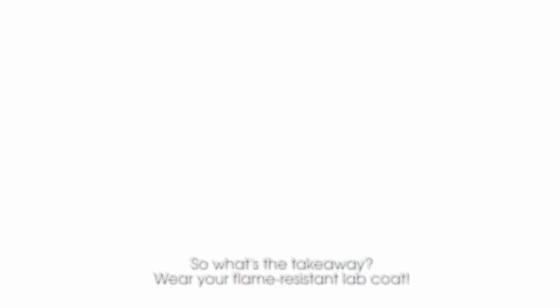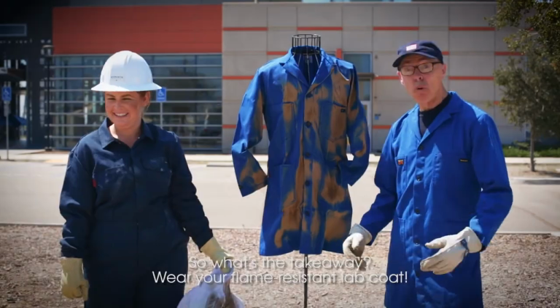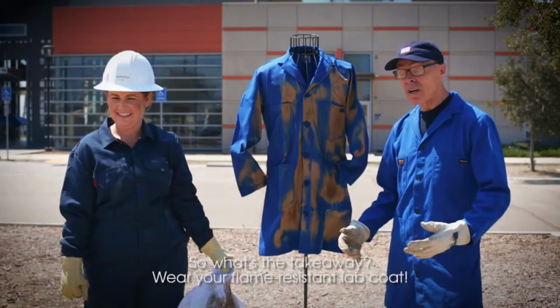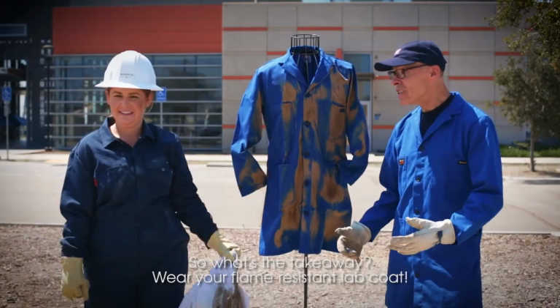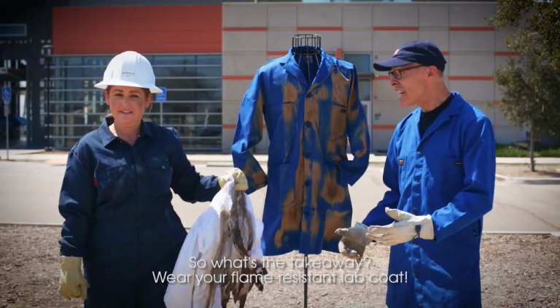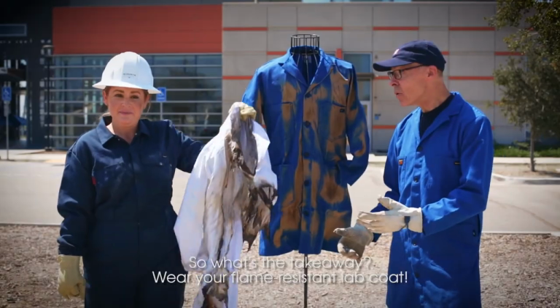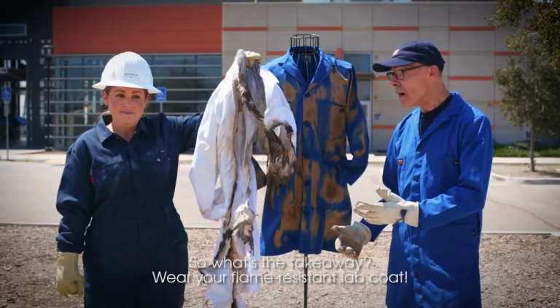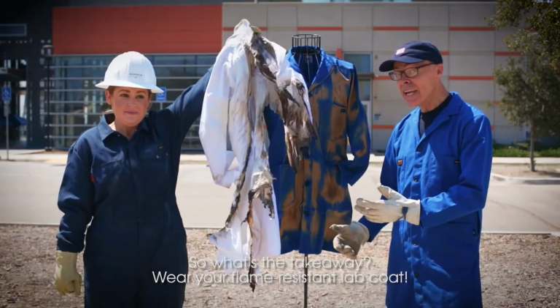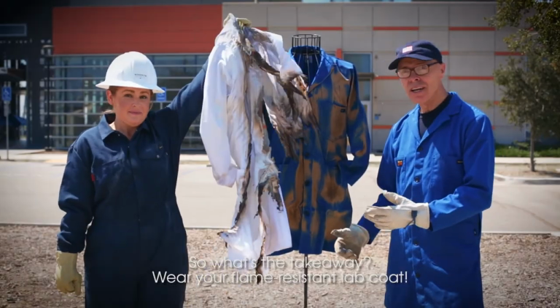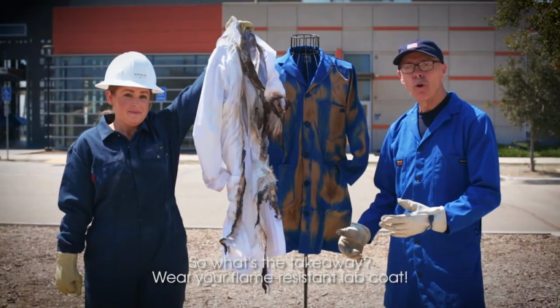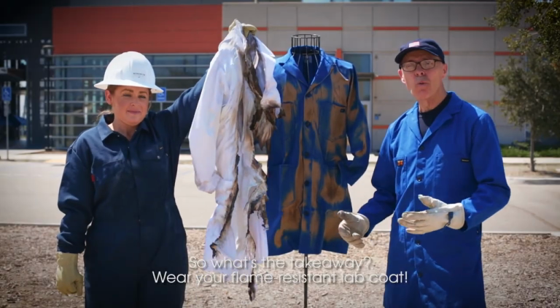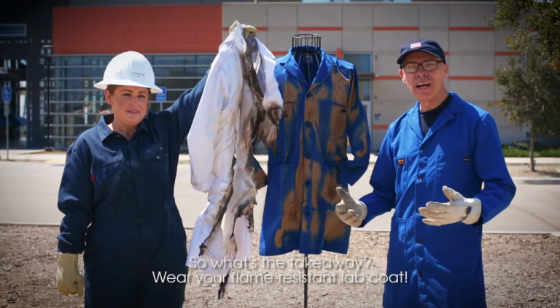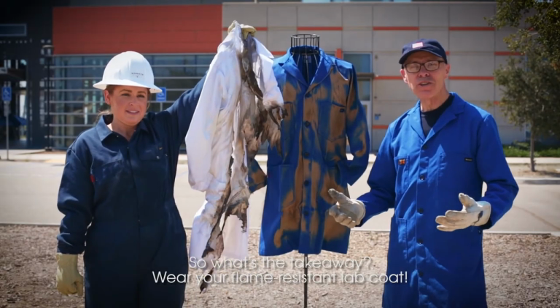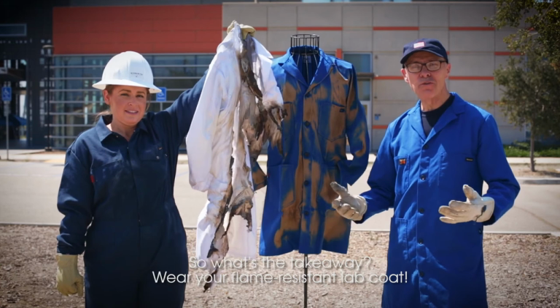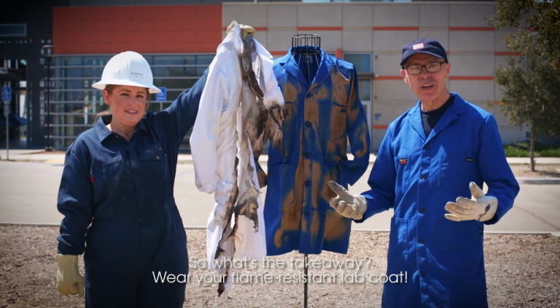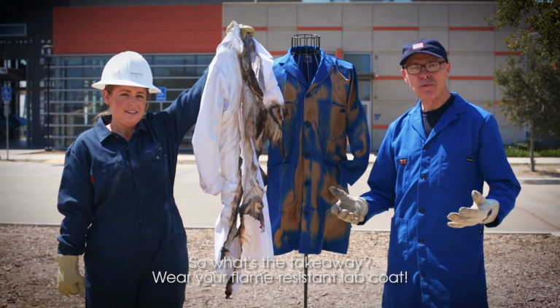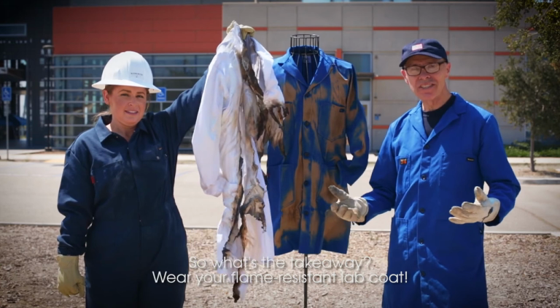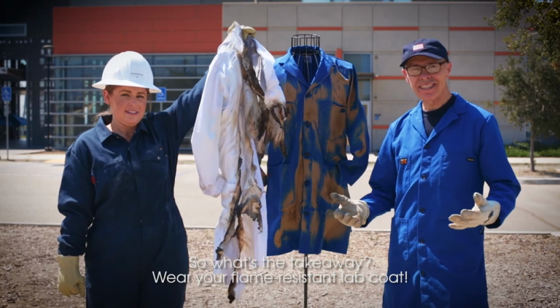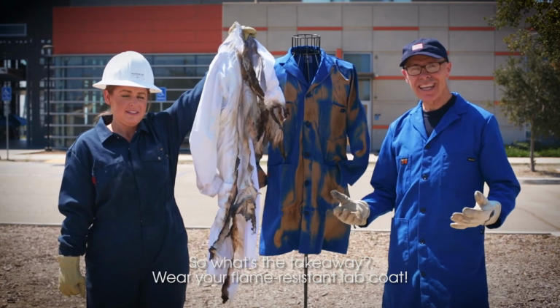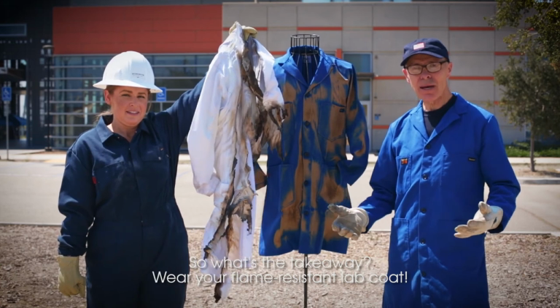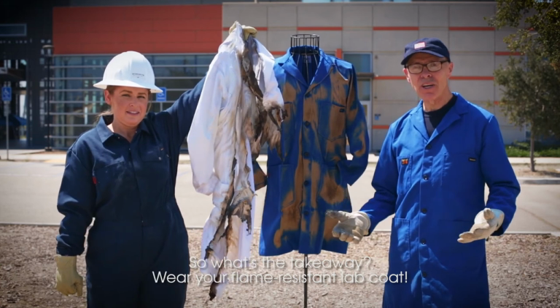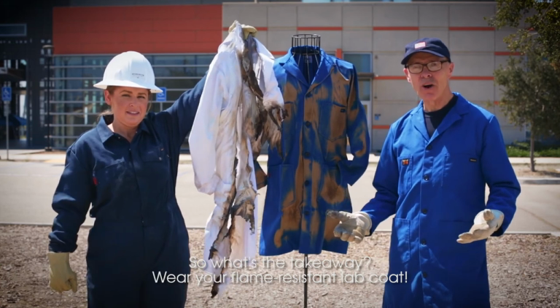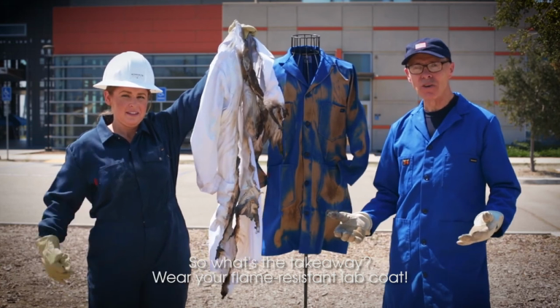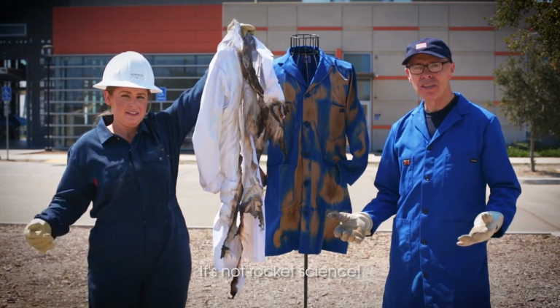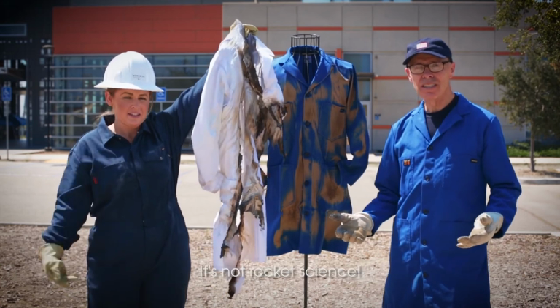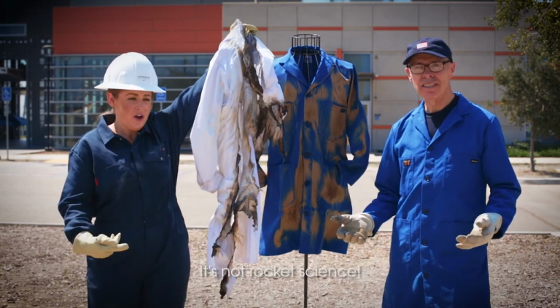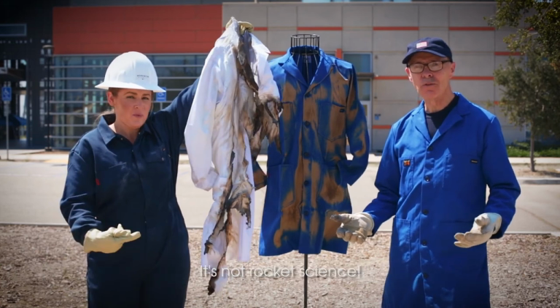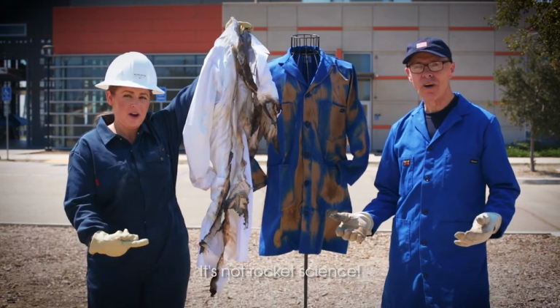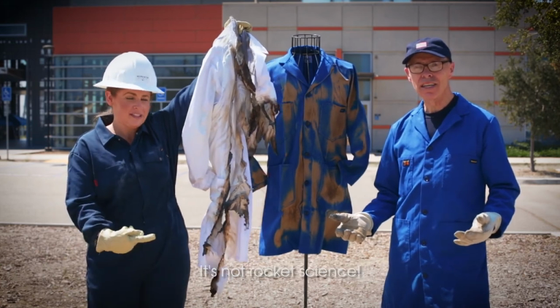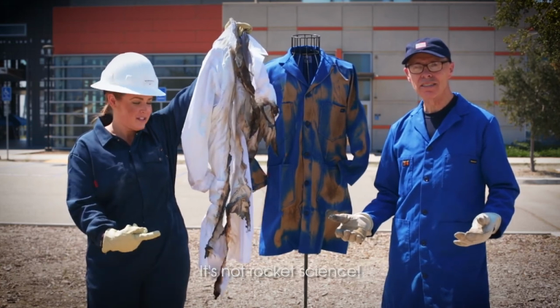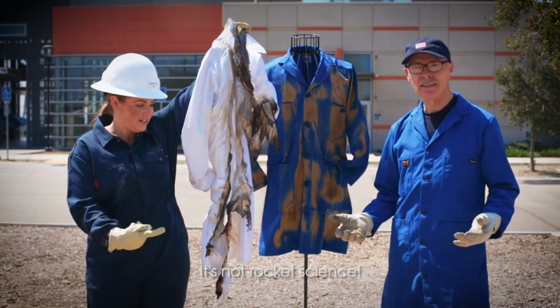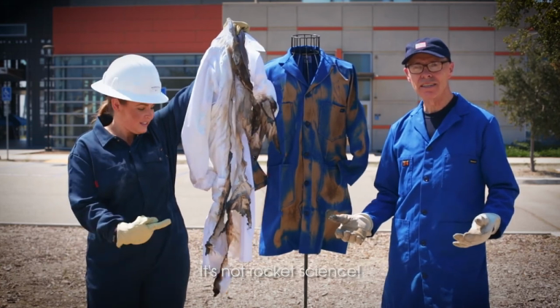So what's the takeaway? Wear your flame resistant lab coat. It's not rocket science!